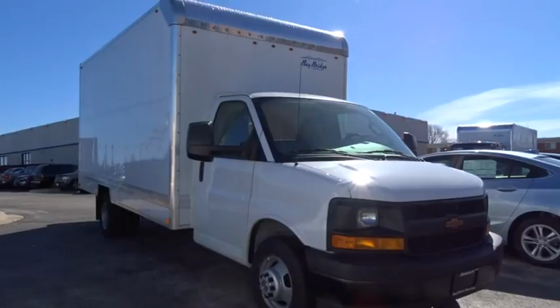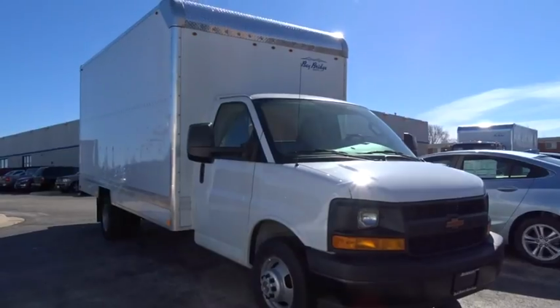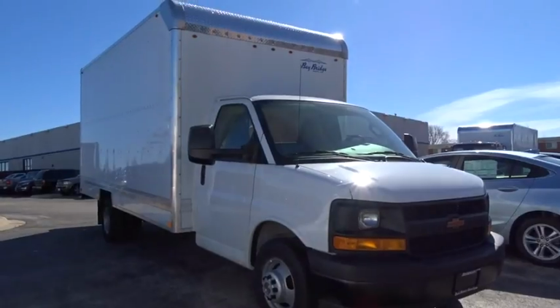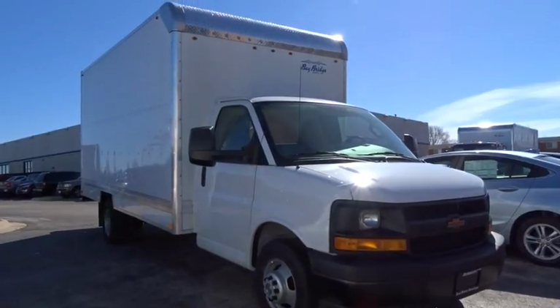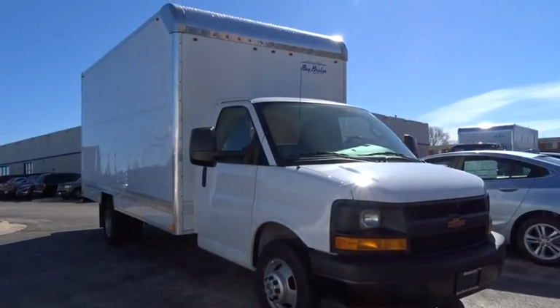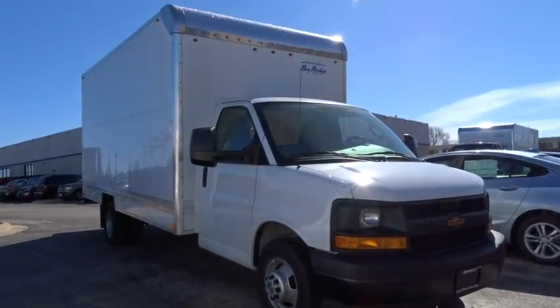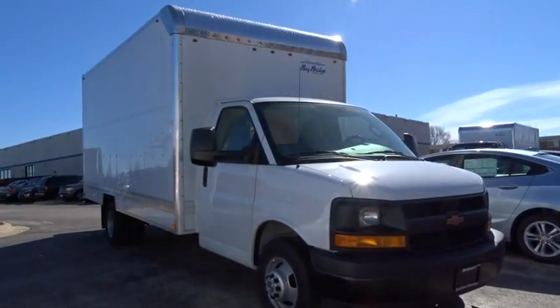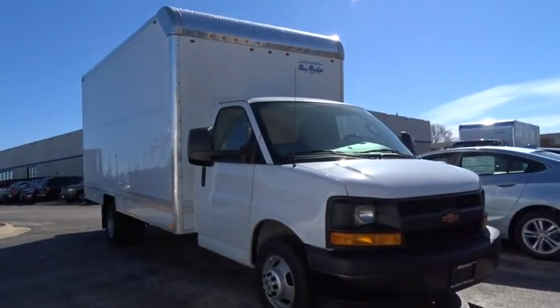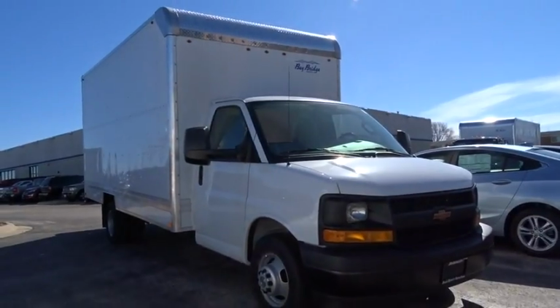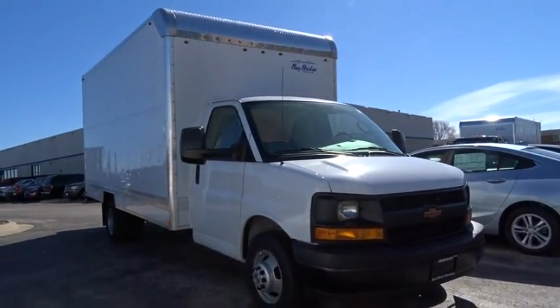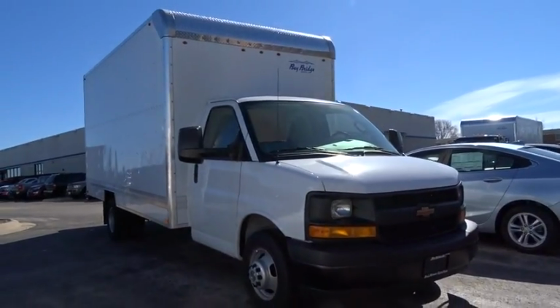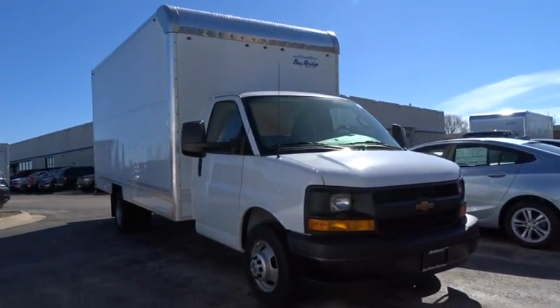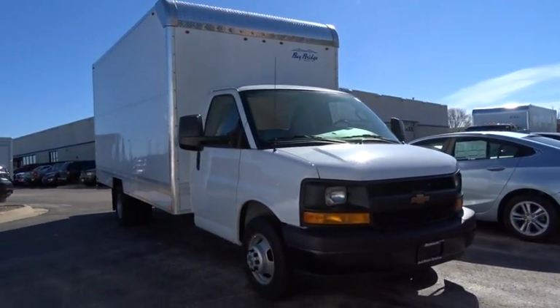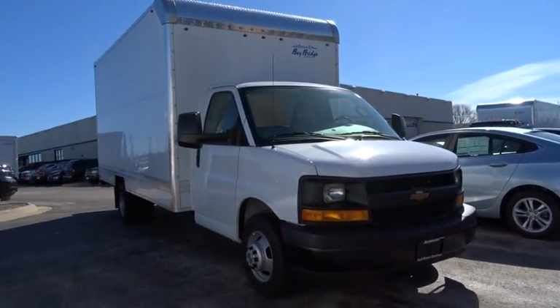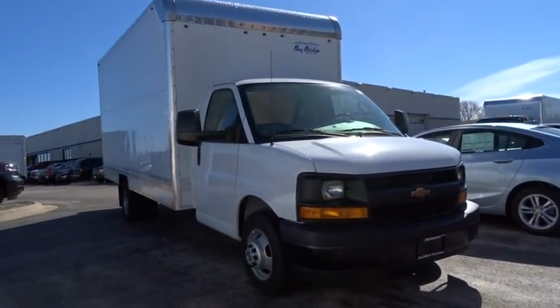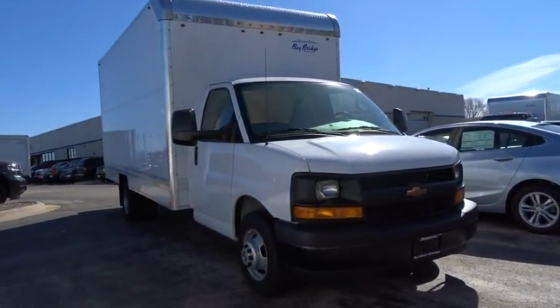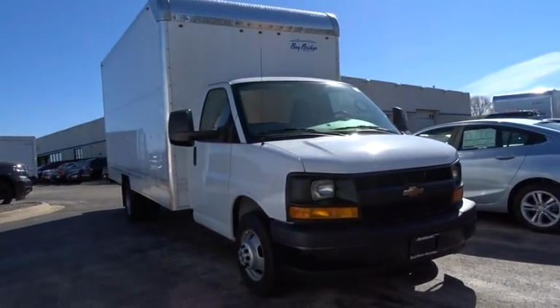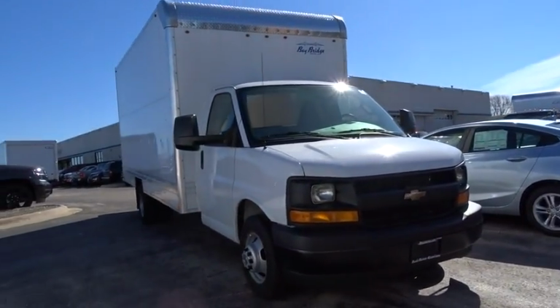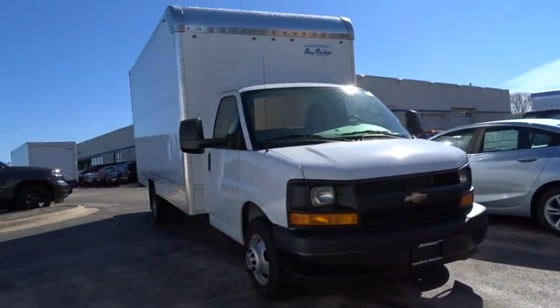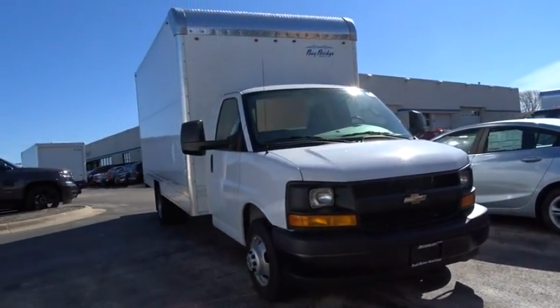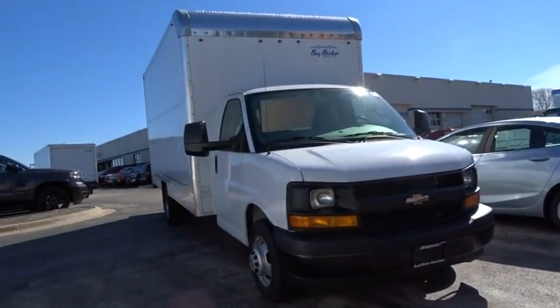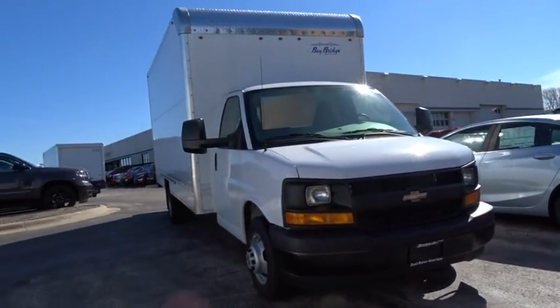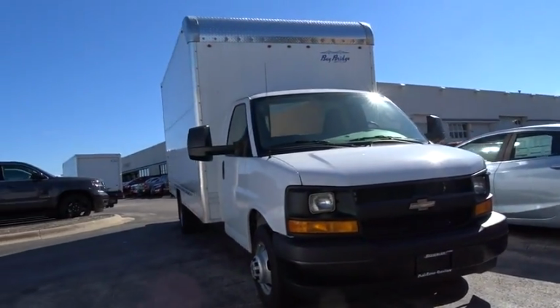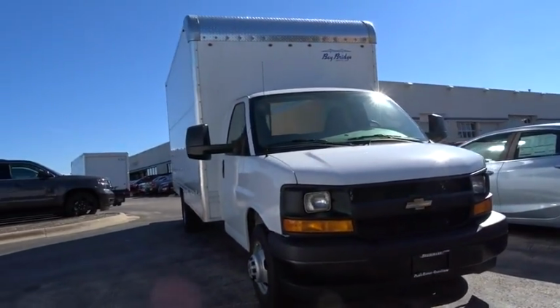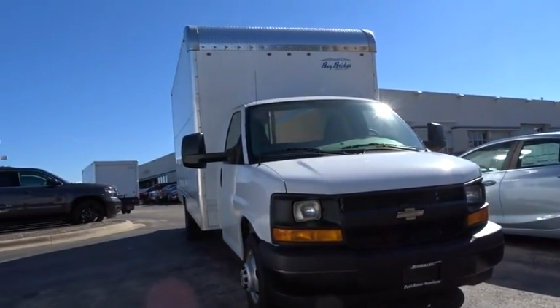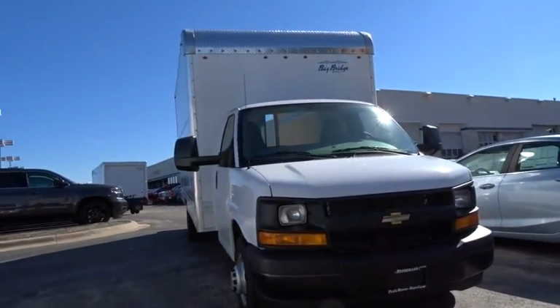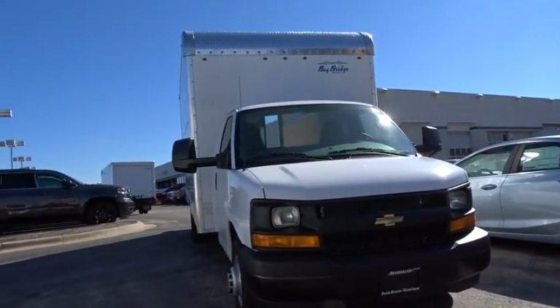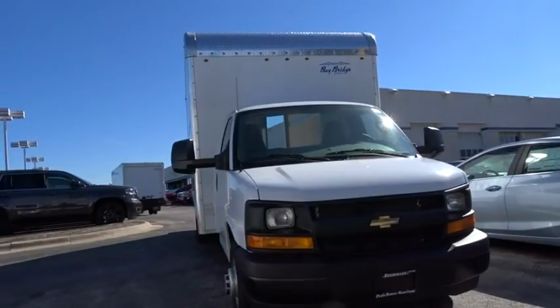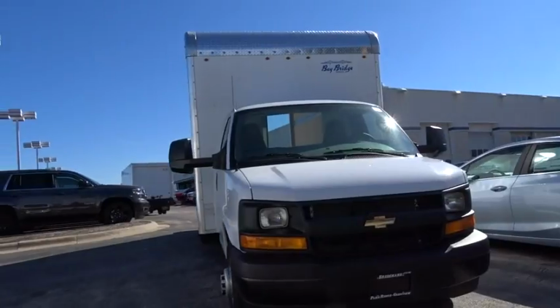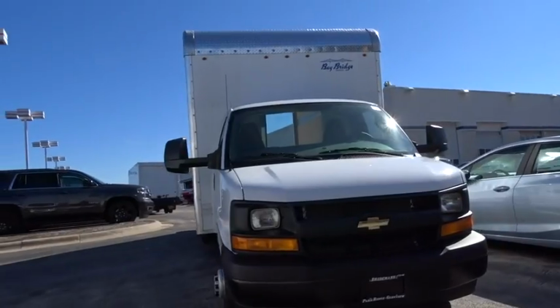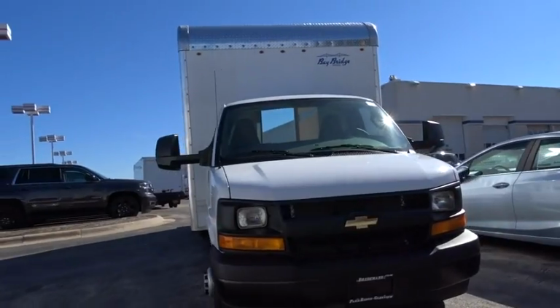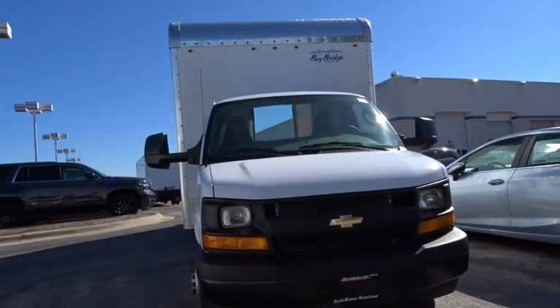The 2017 Chevrolet Express Commercial Cutaway Van.